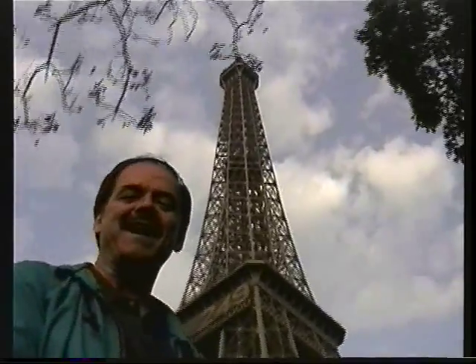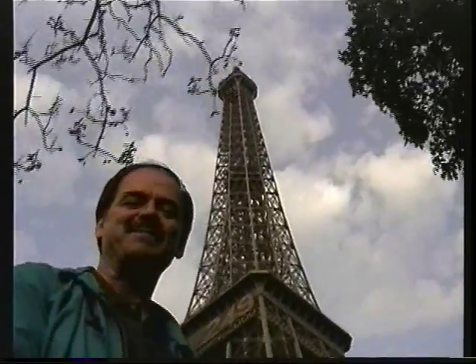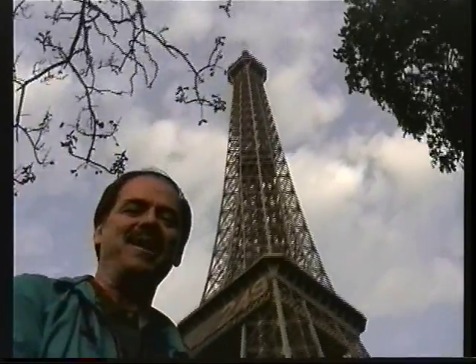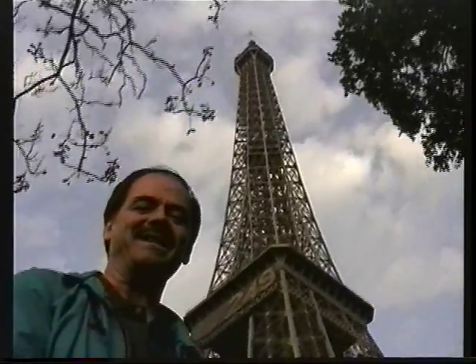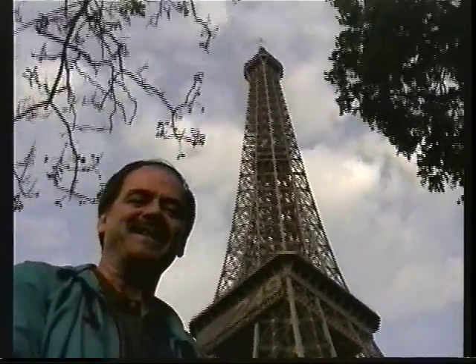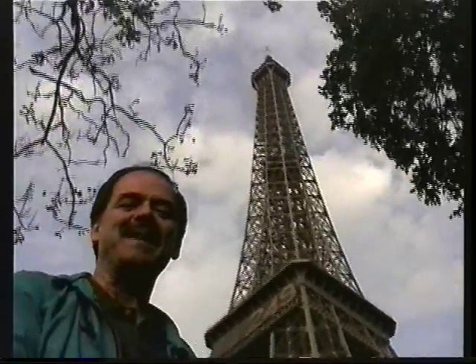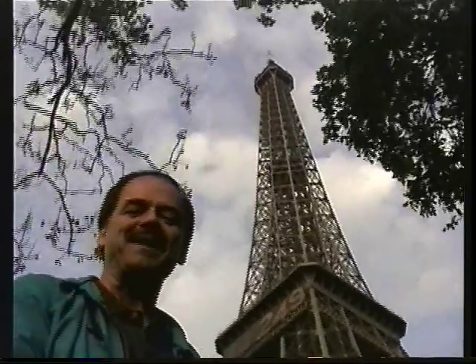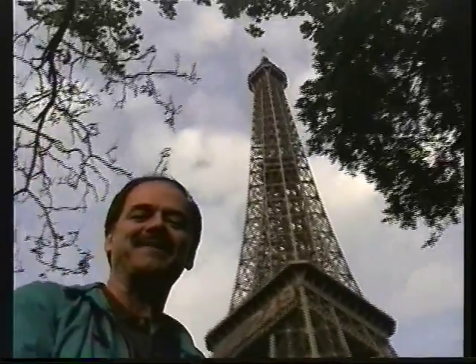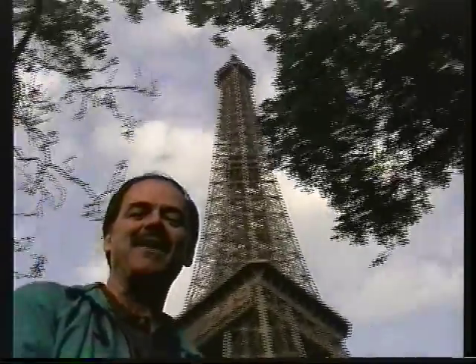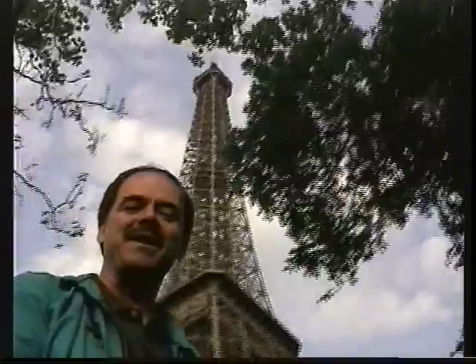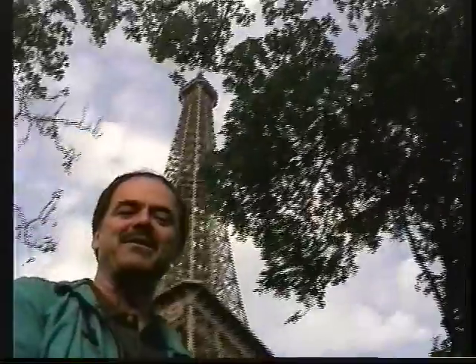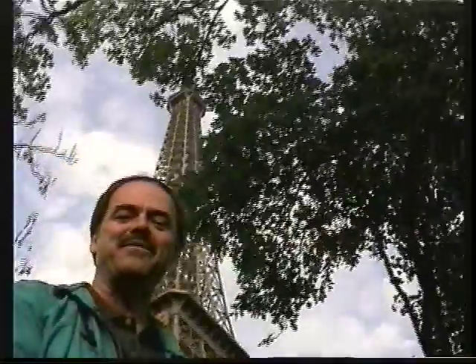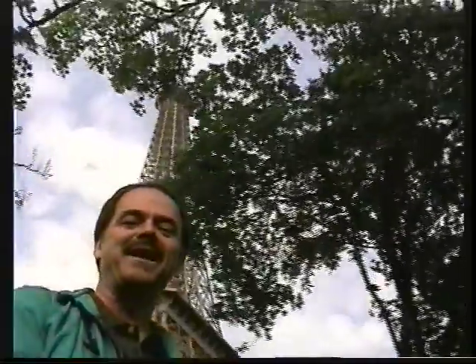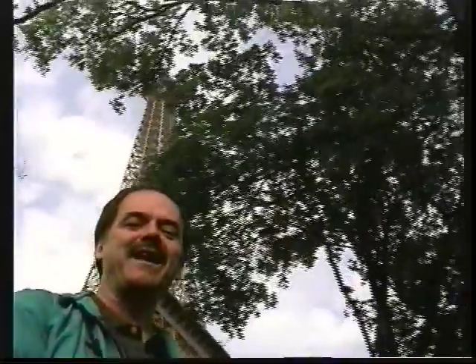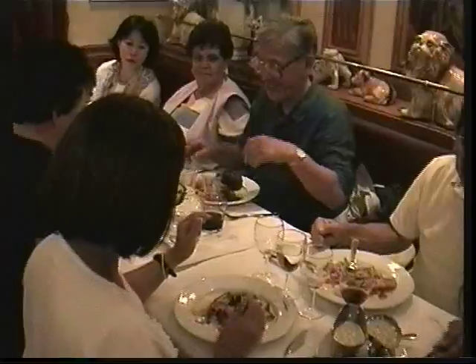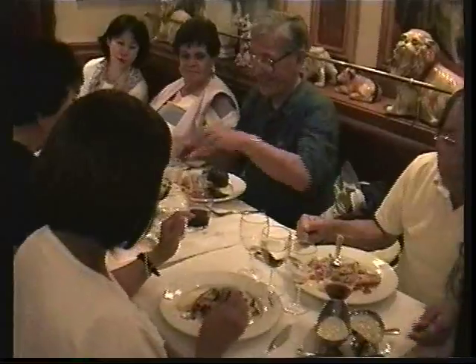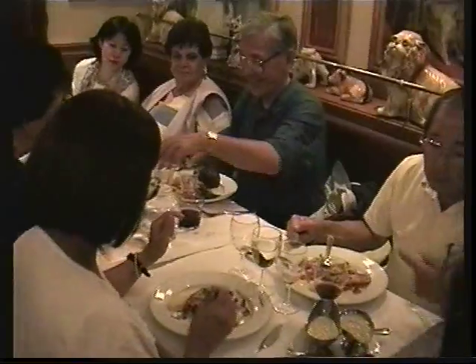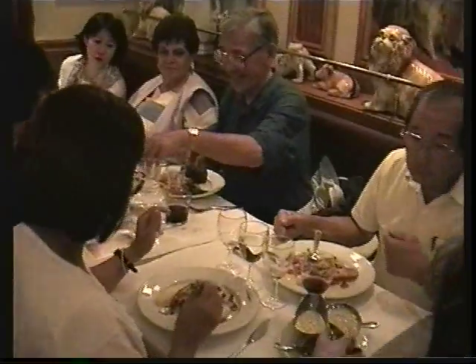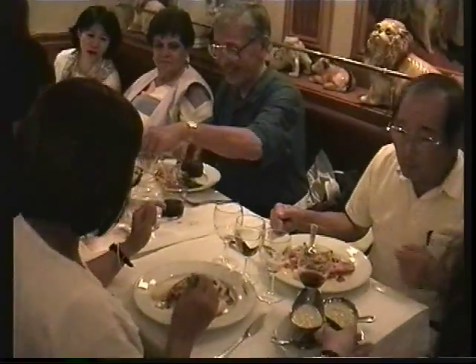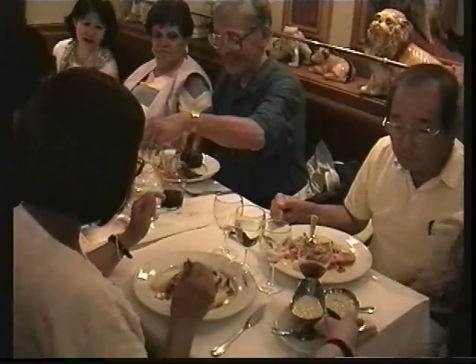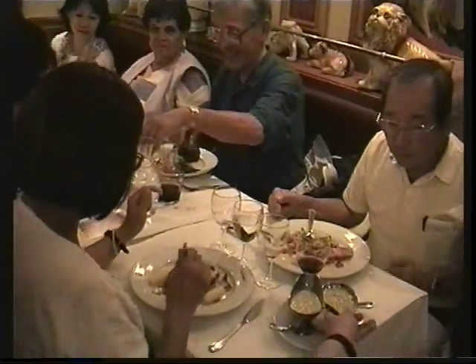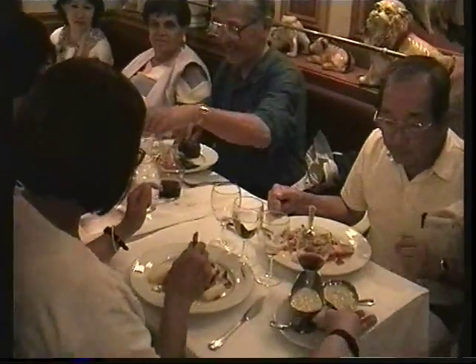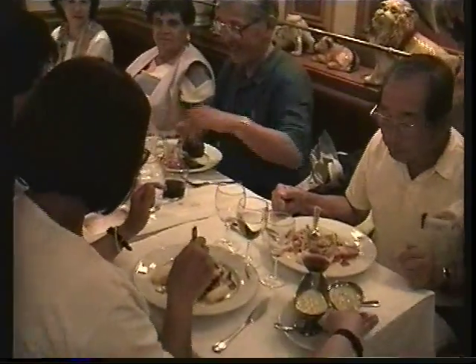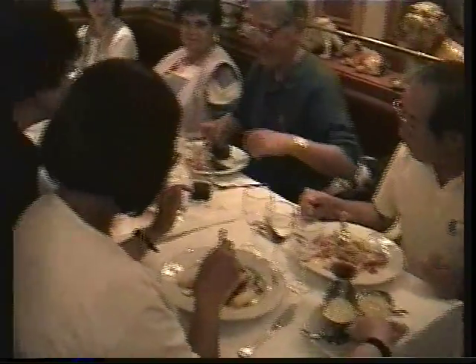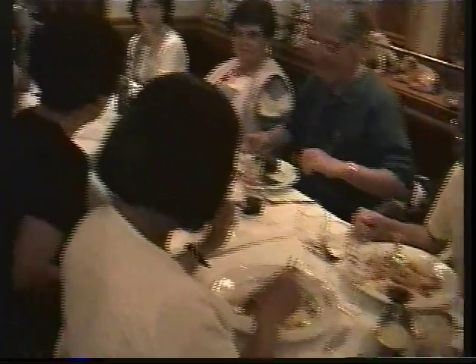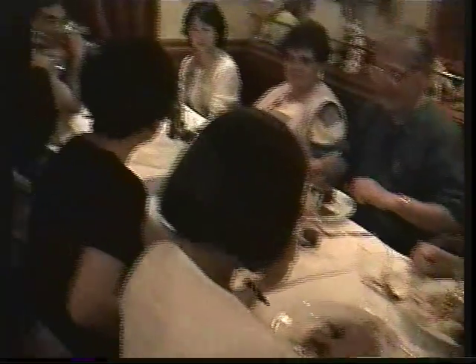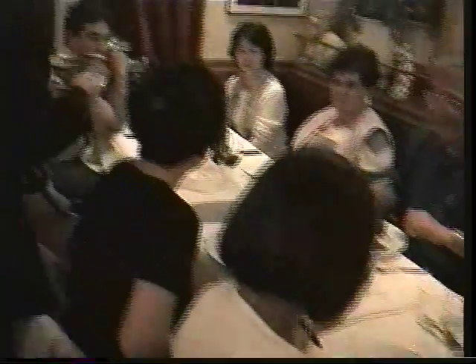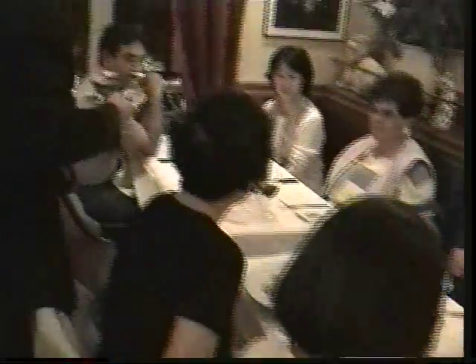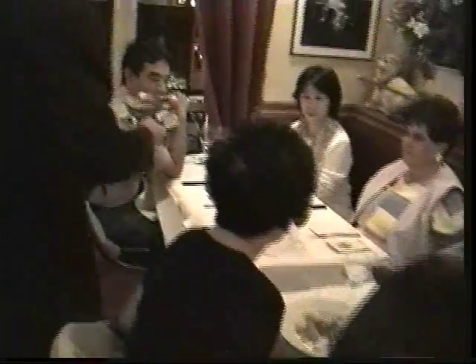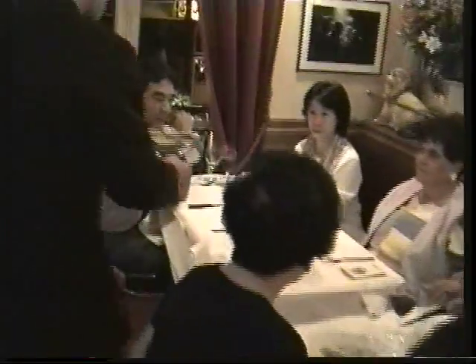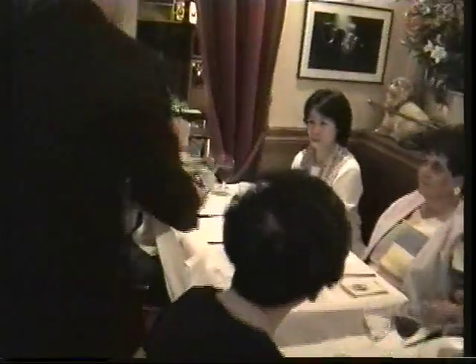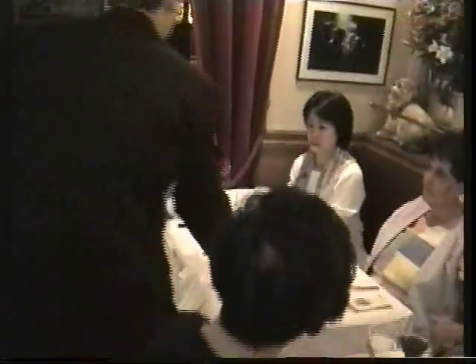The highest point is at the top of the Eiffel Tower, 900 feet high. And then, of course, it's time for dinner.